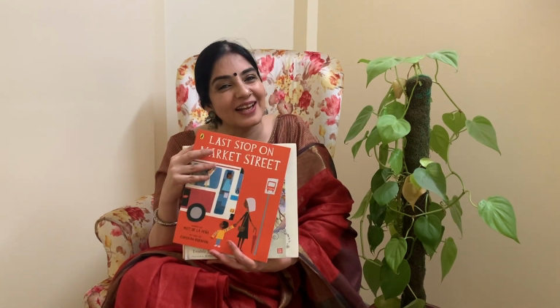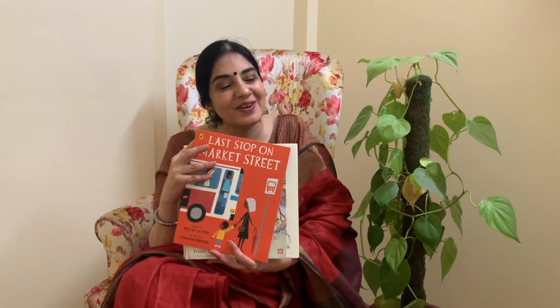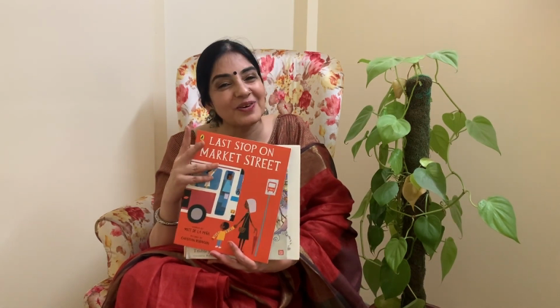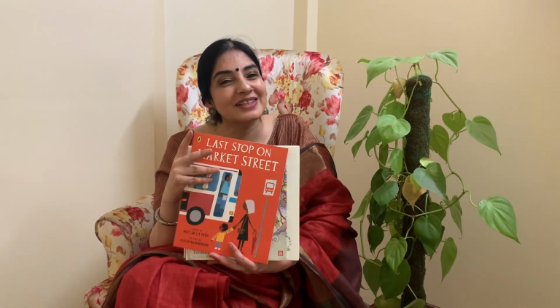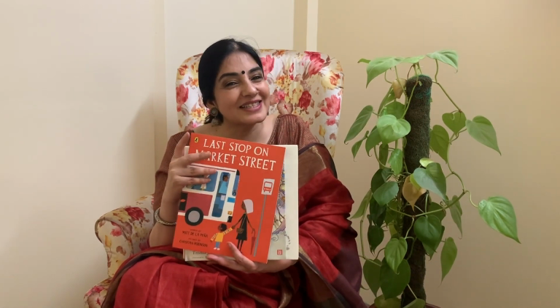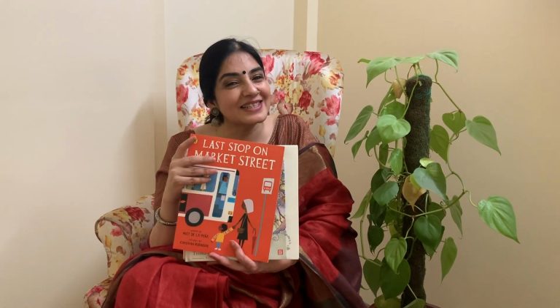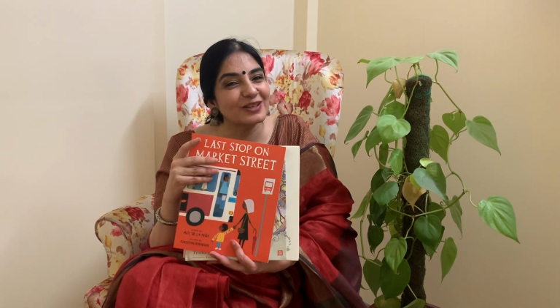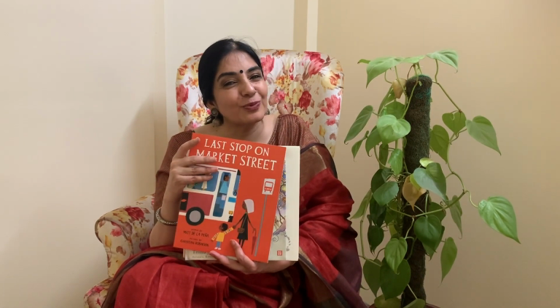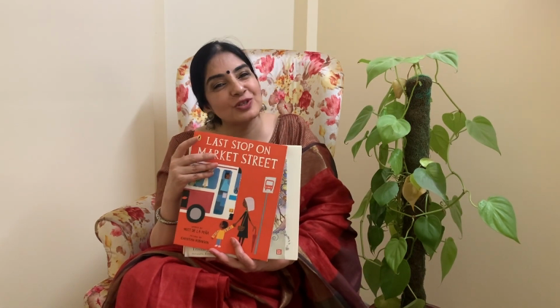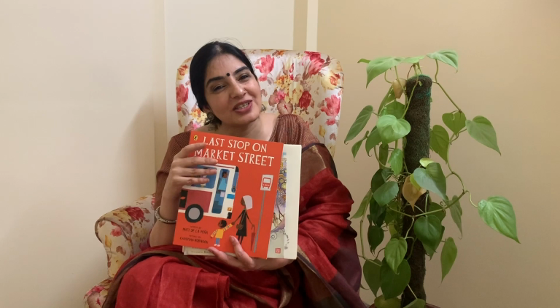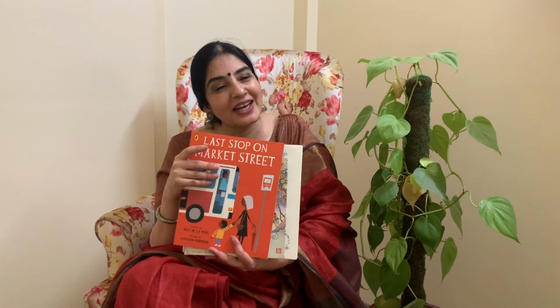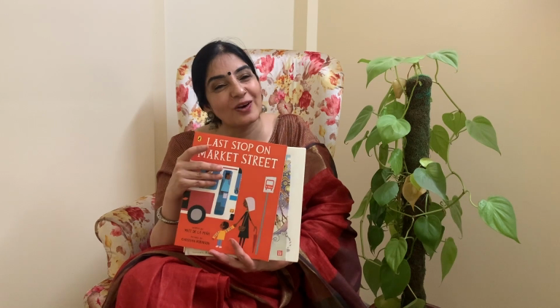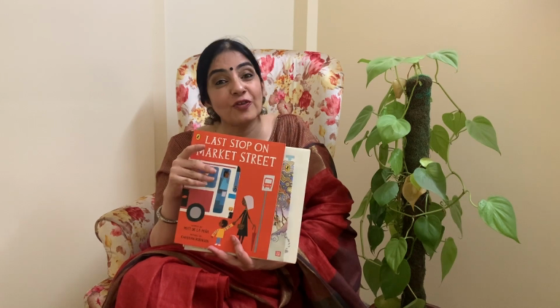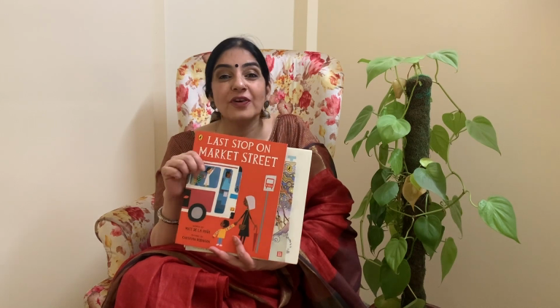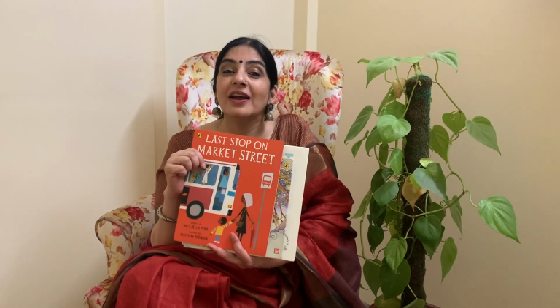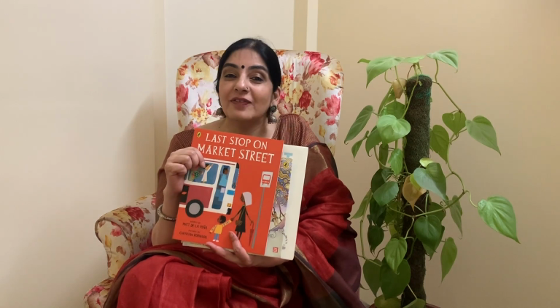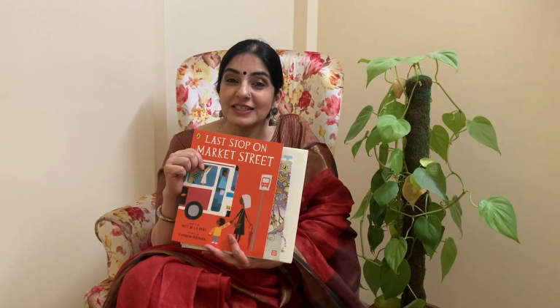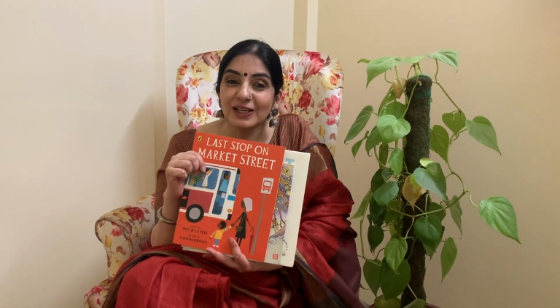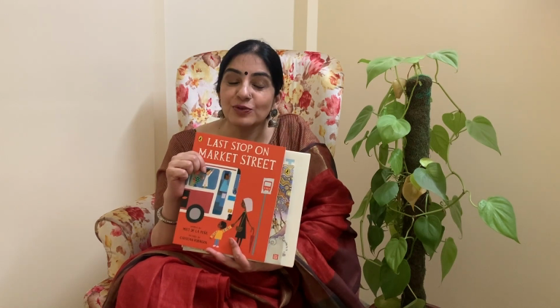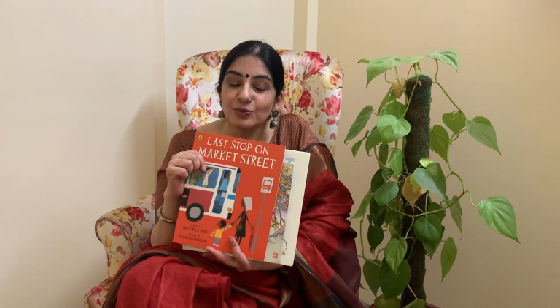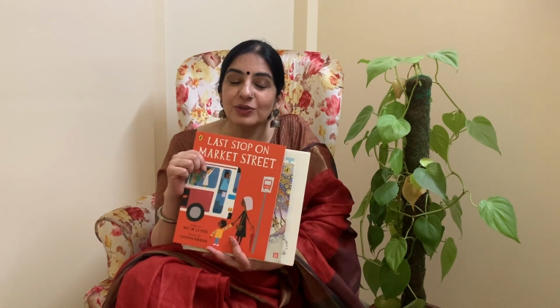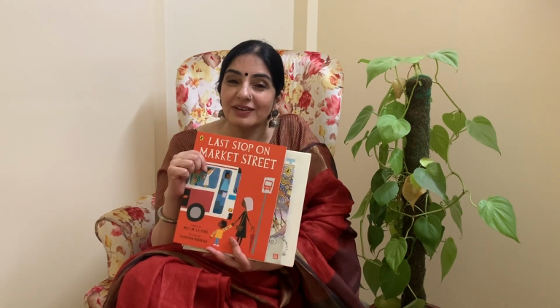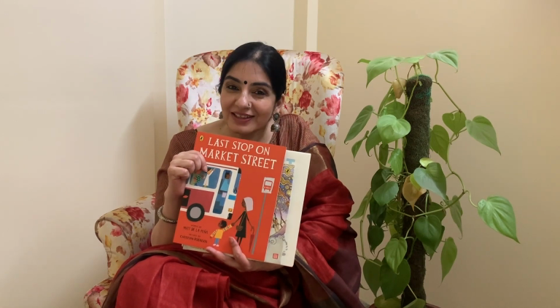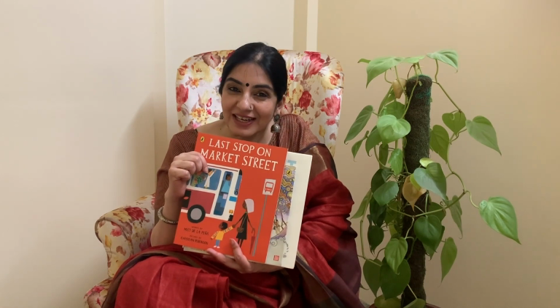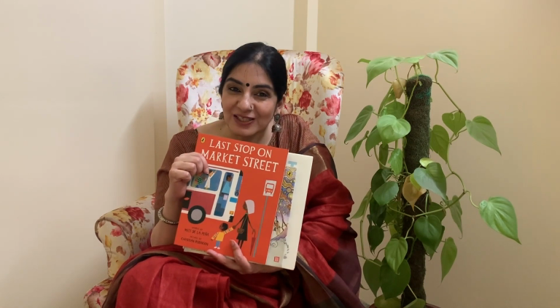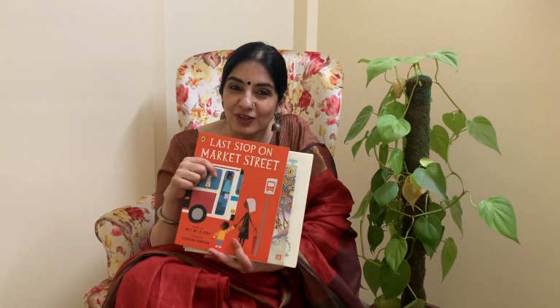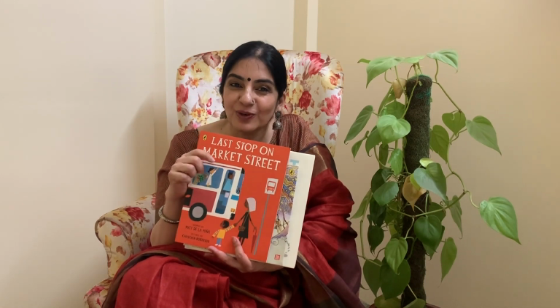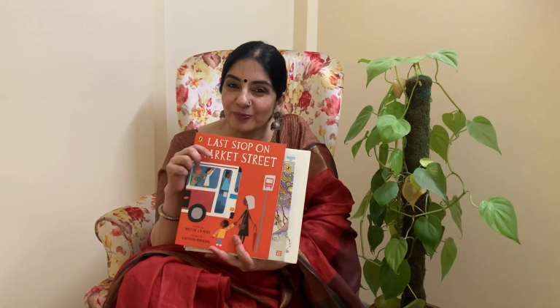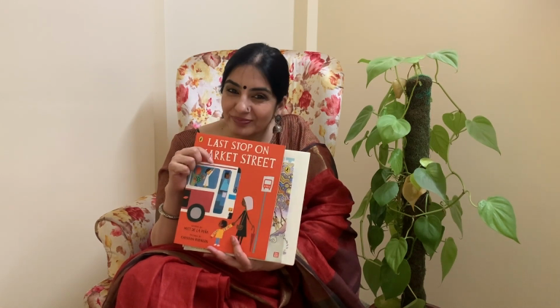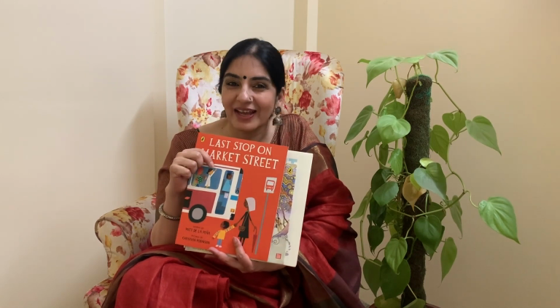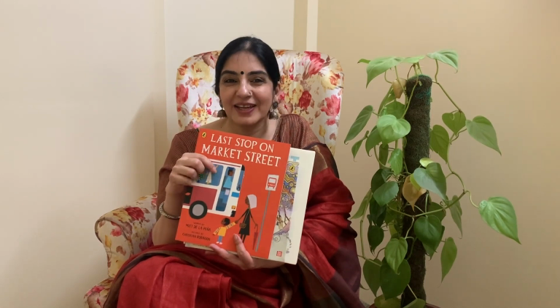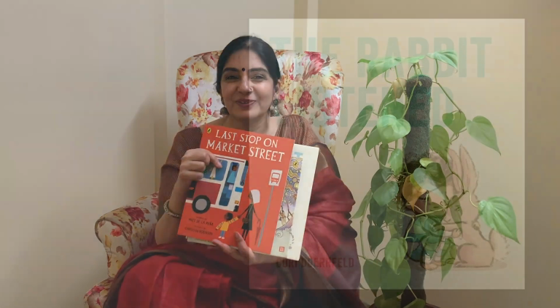Enjoy reading. Thank you. This was Indra Kunj signing off. We'll see you soon in the next video.